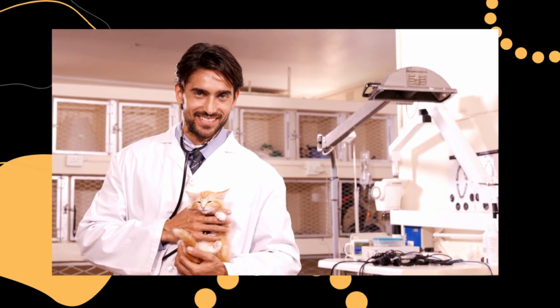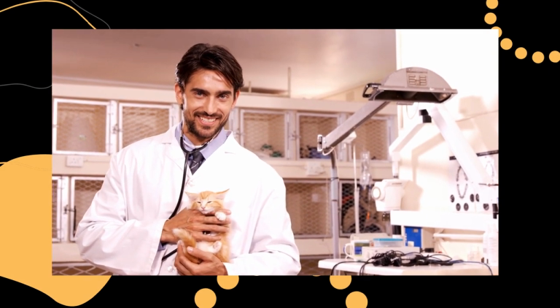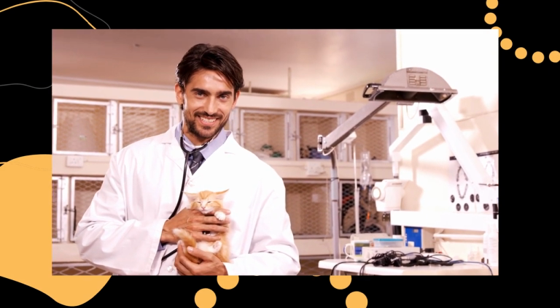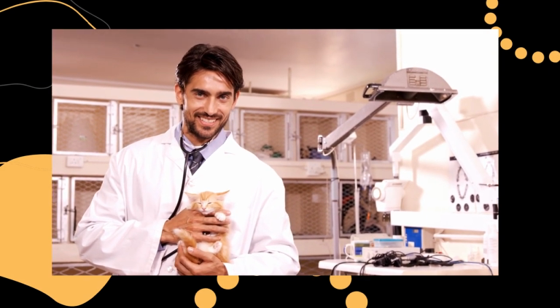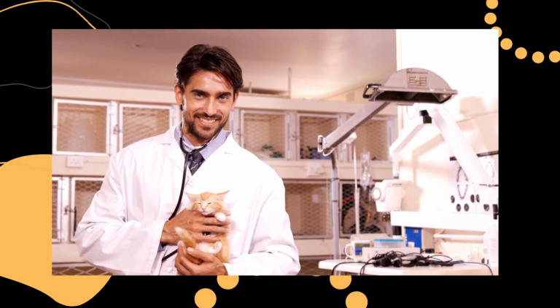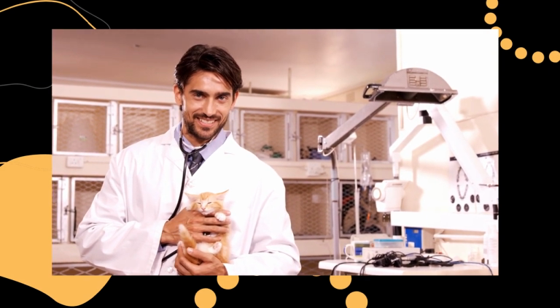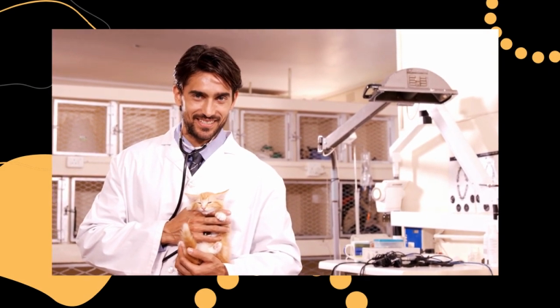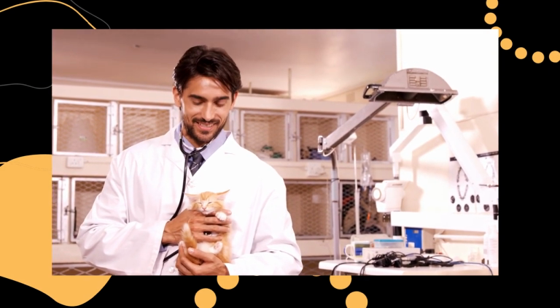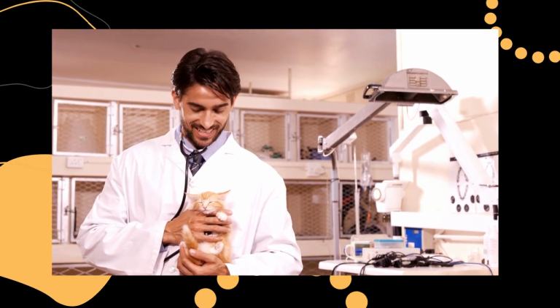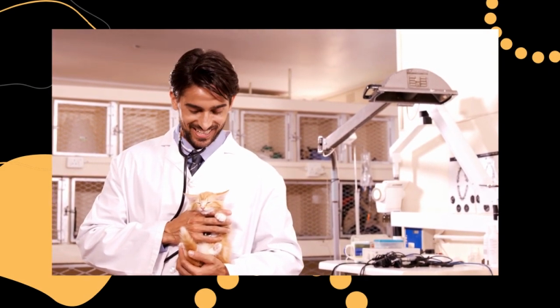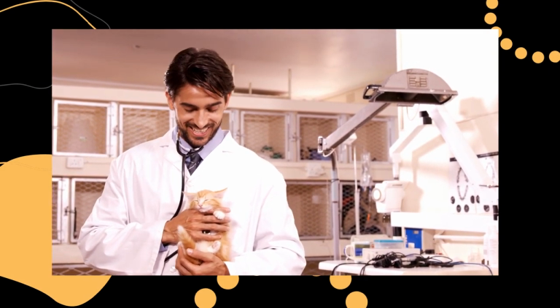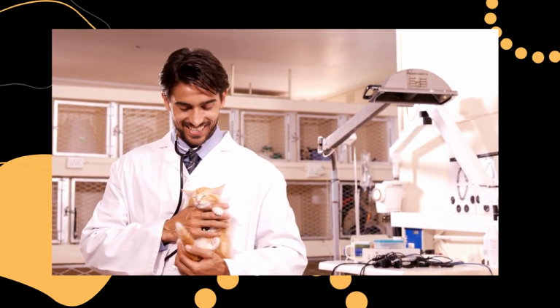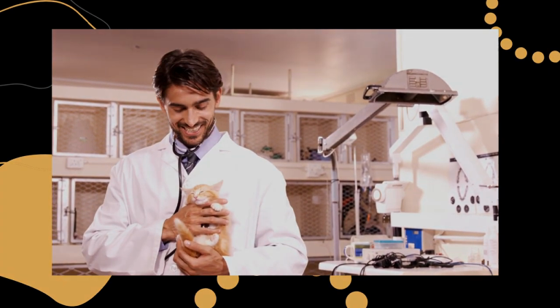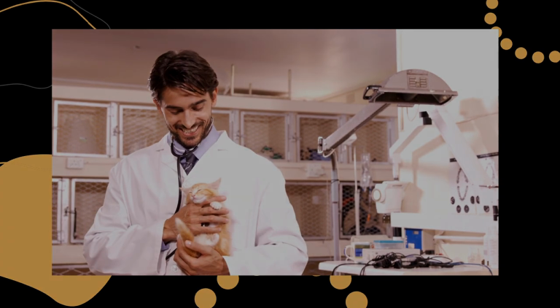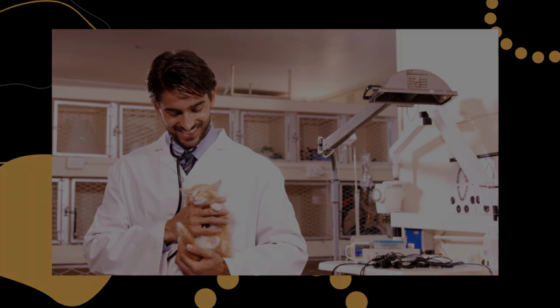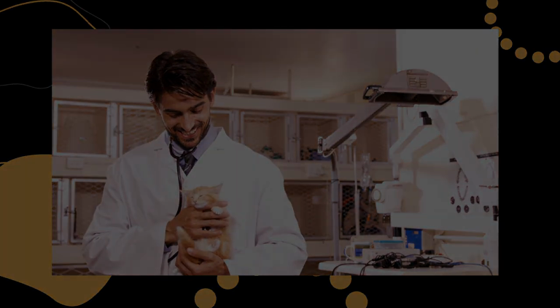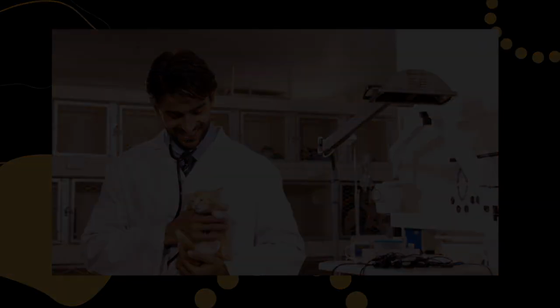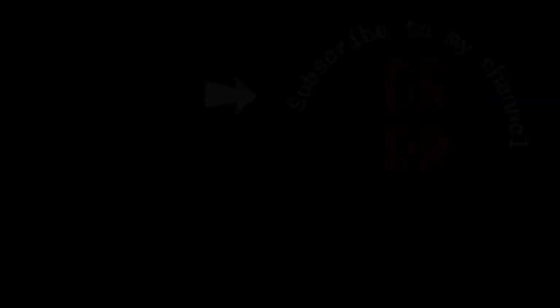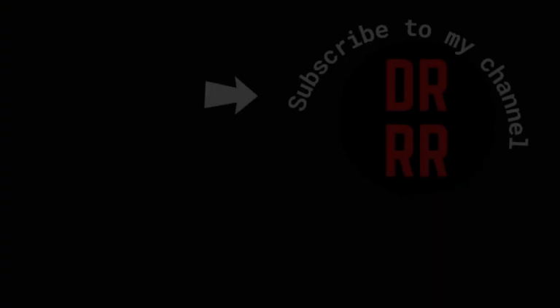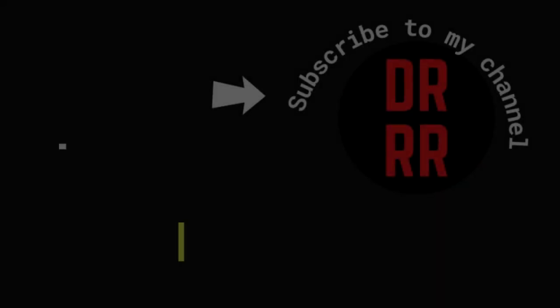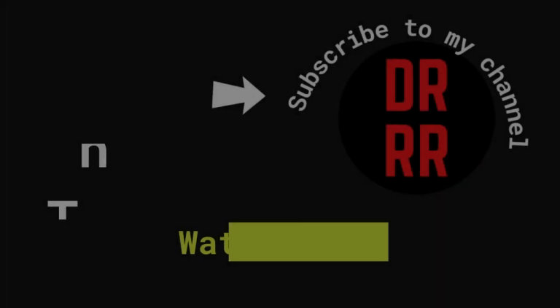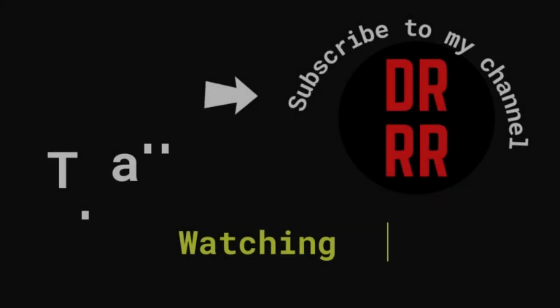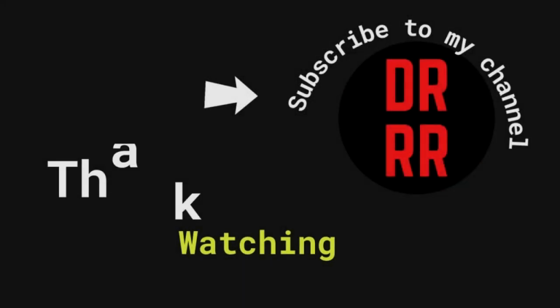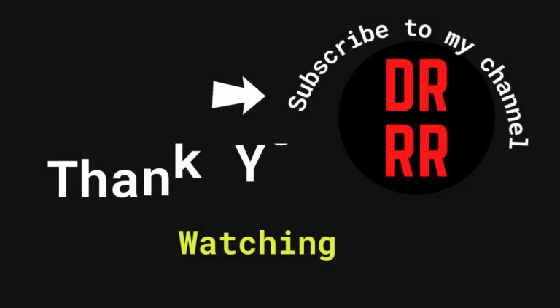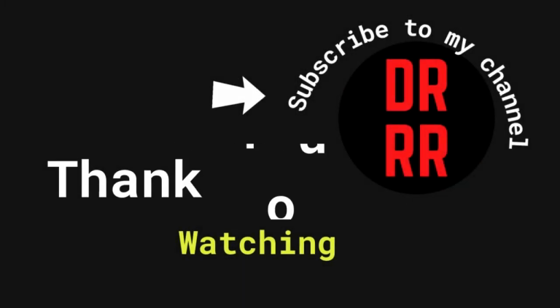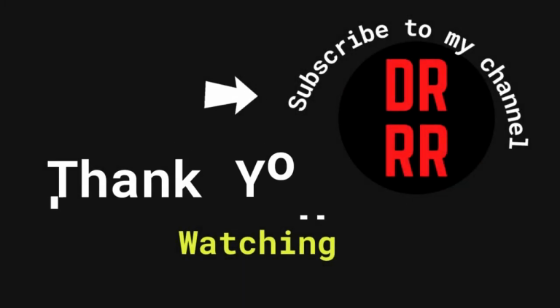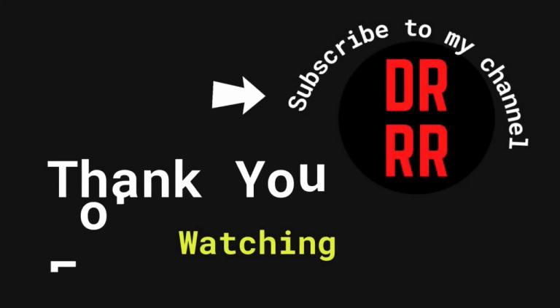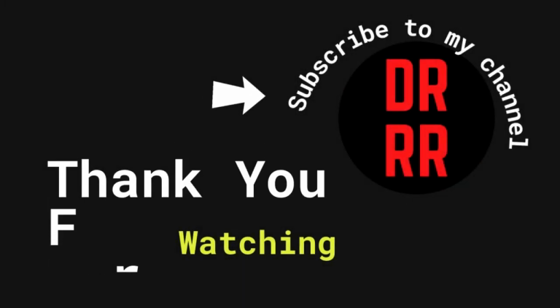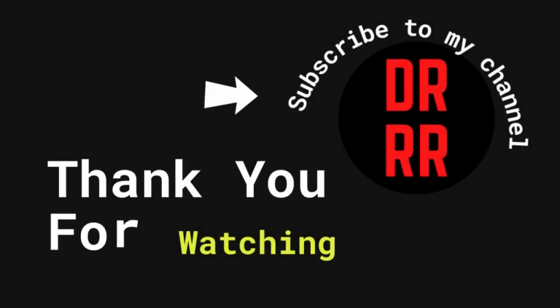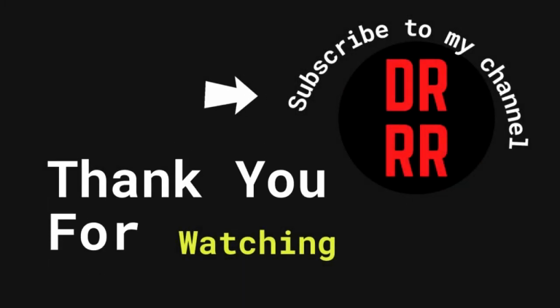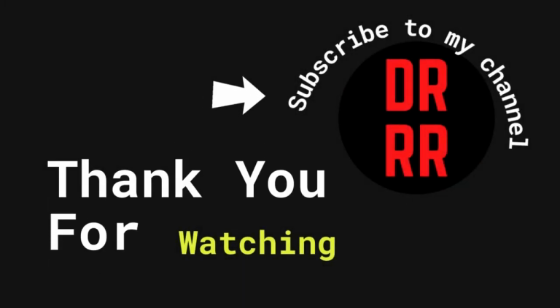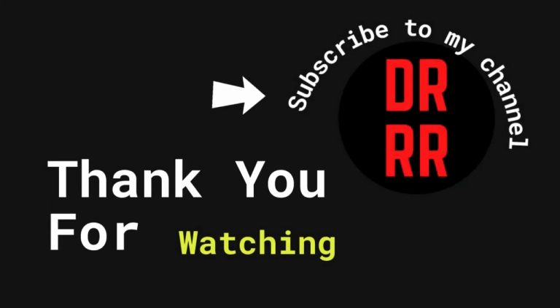Hope this video would help you in your surgeries. Do subscribe to my channel and drop your questions in the comments. Thank you.